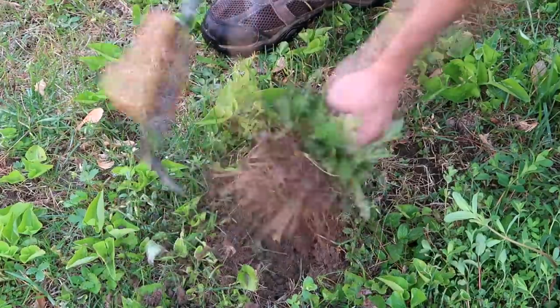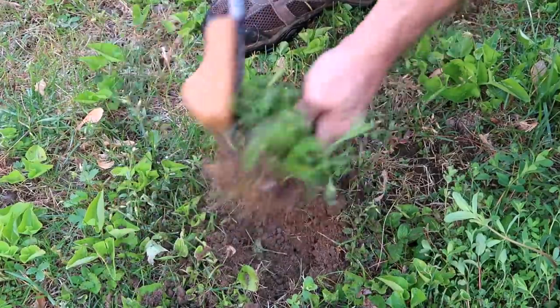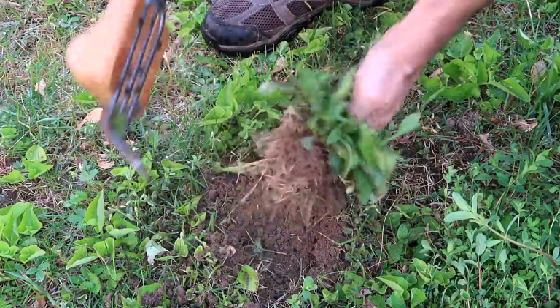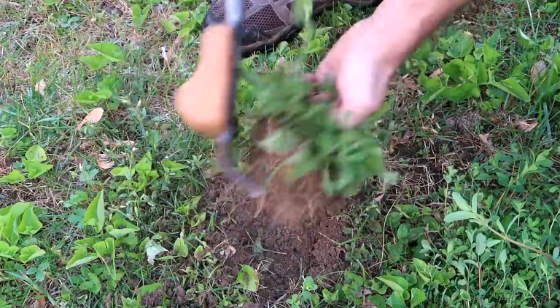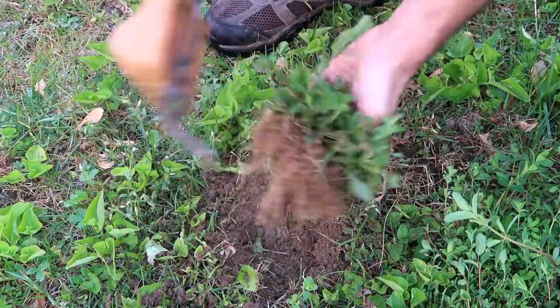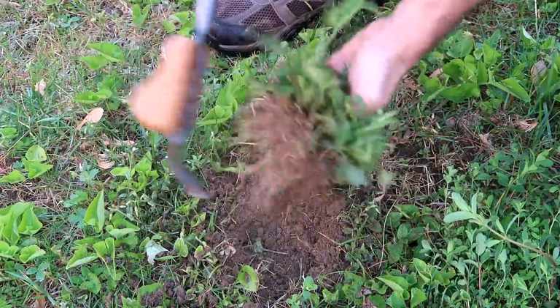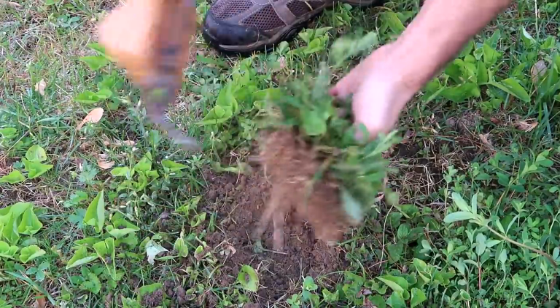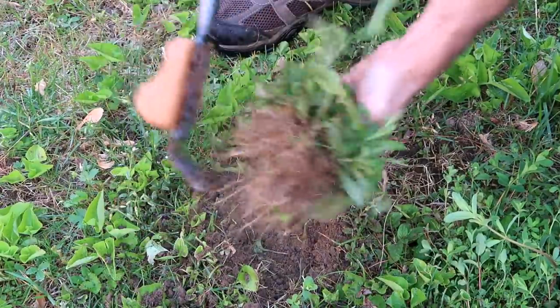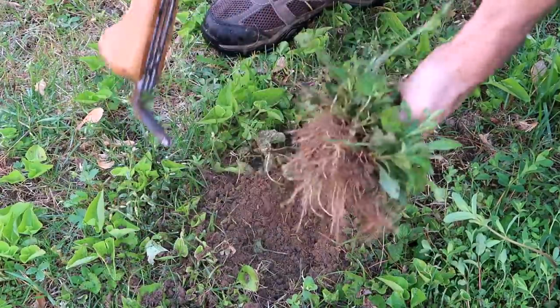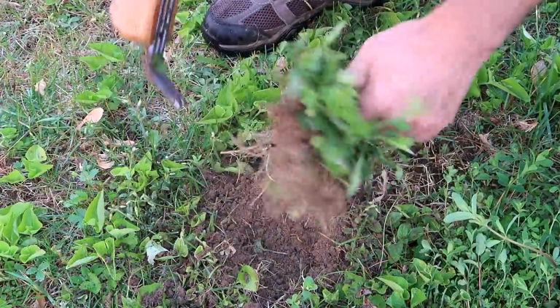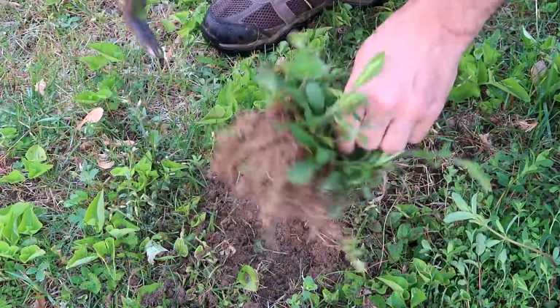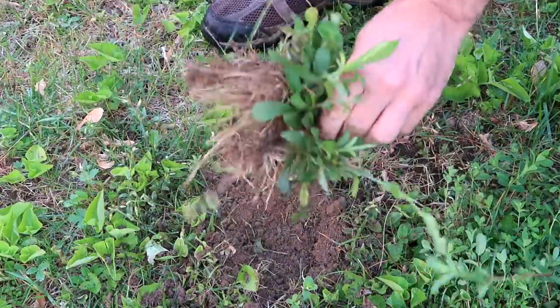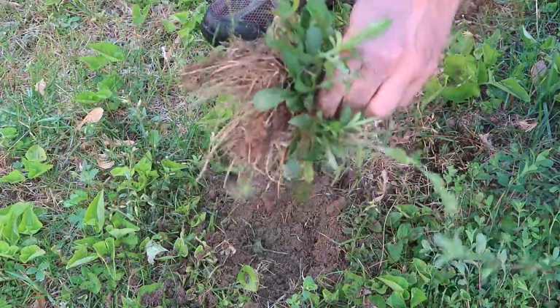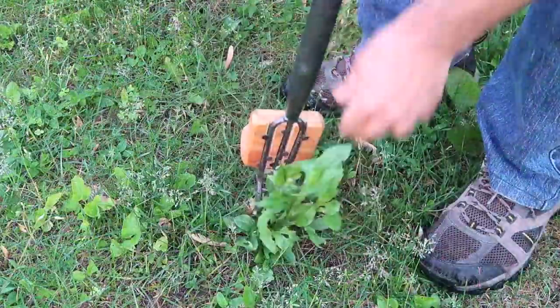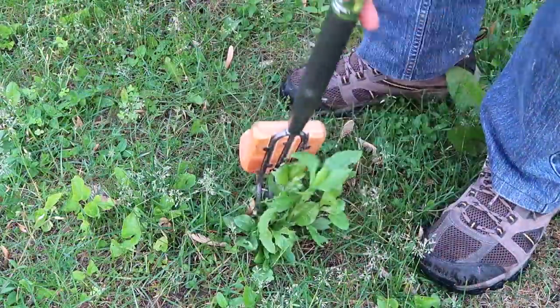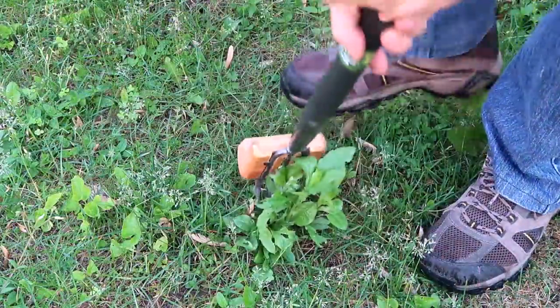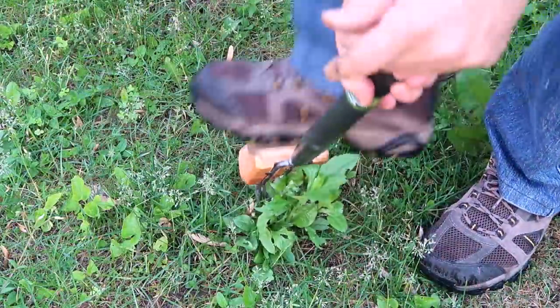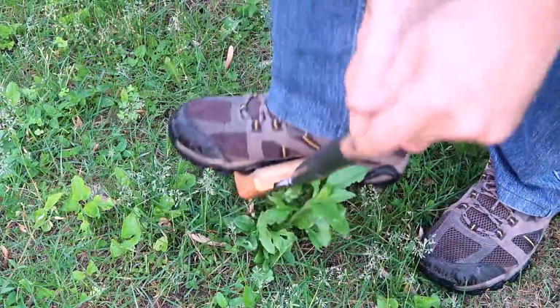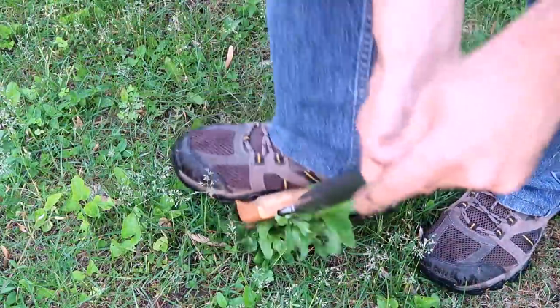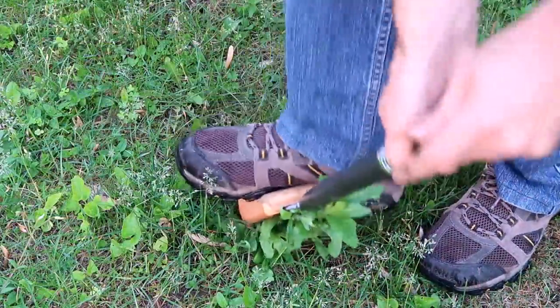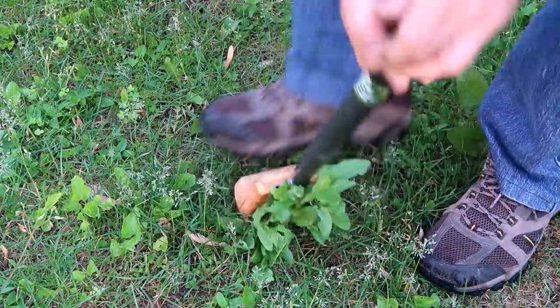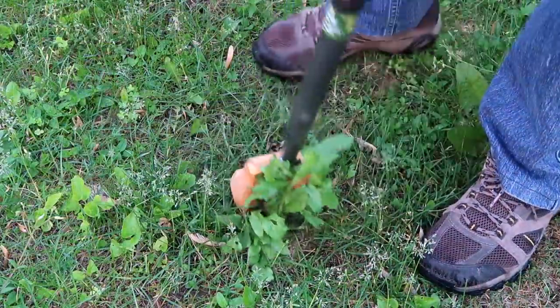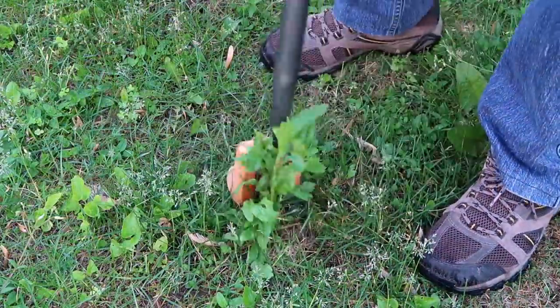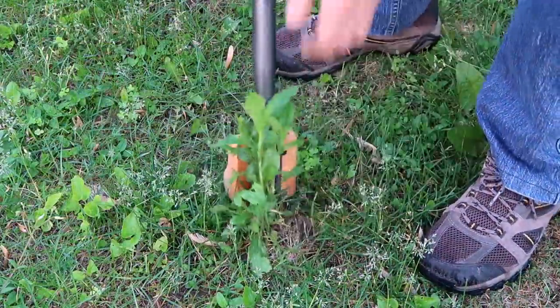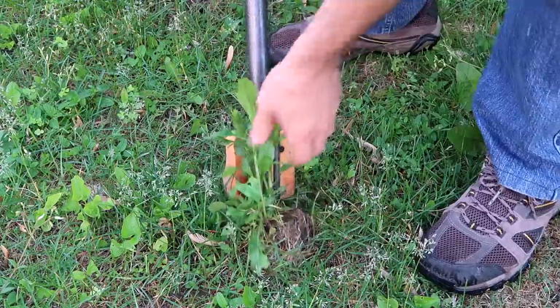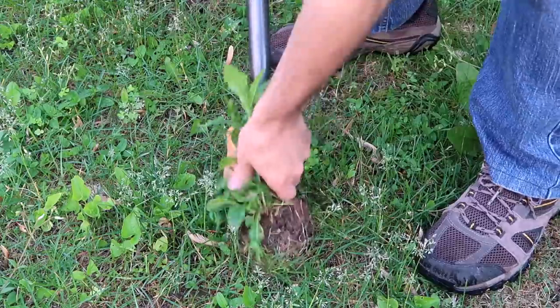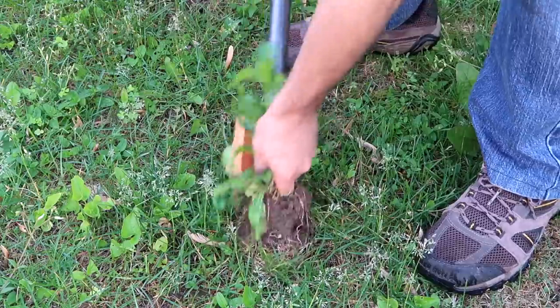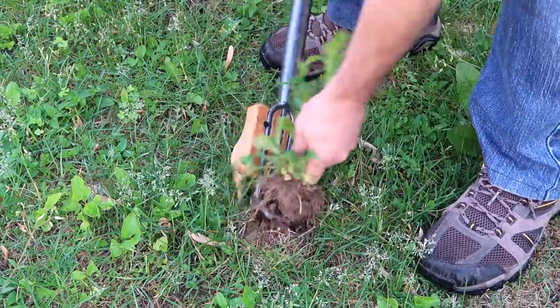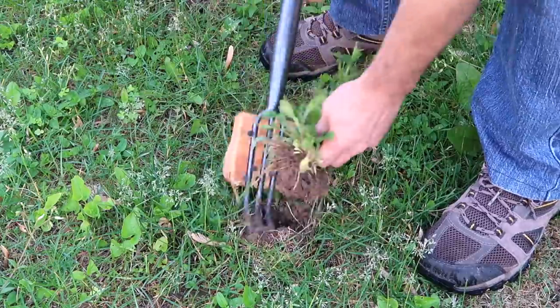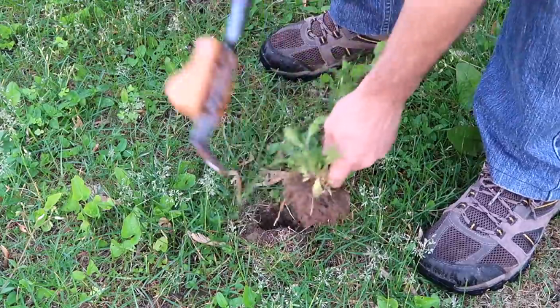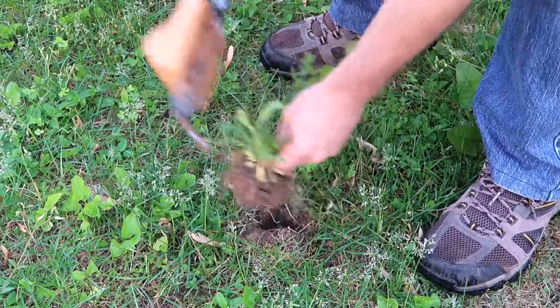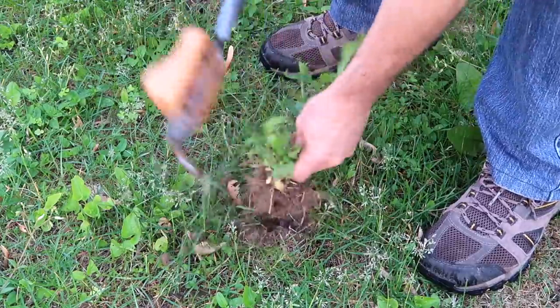Just look at that root ball. Version 2 is definitely easier to get into the ground.